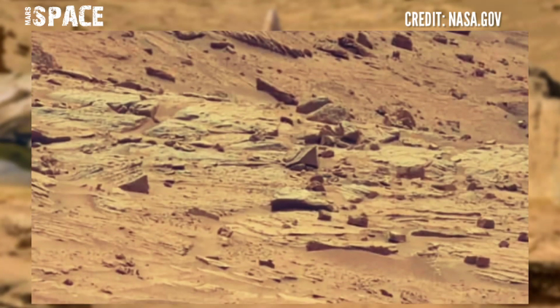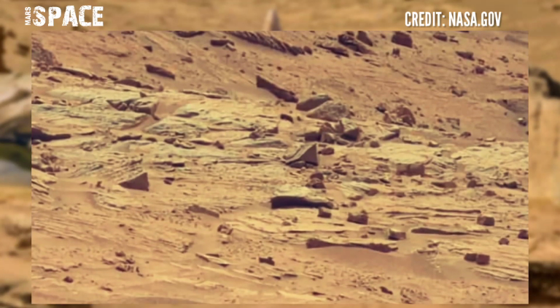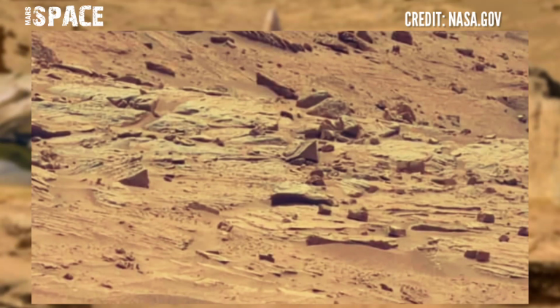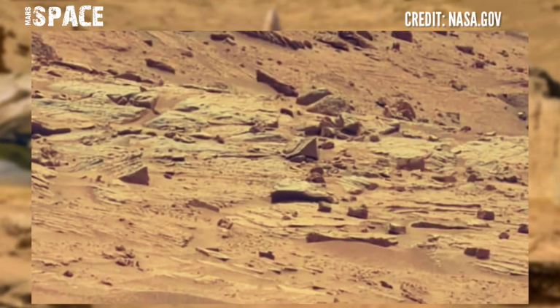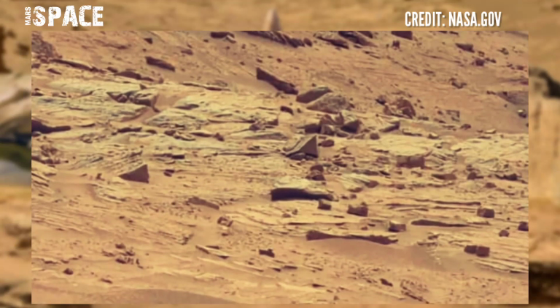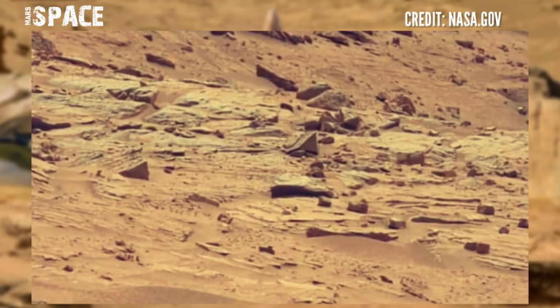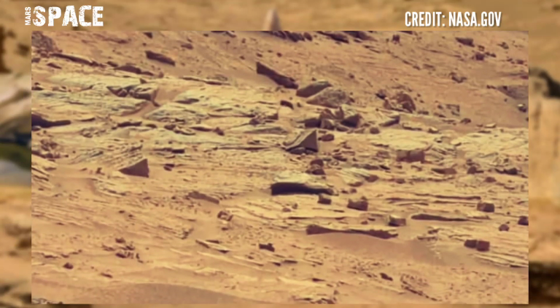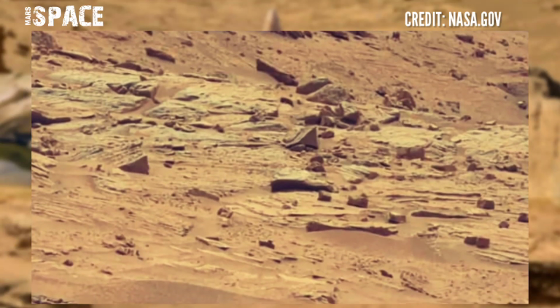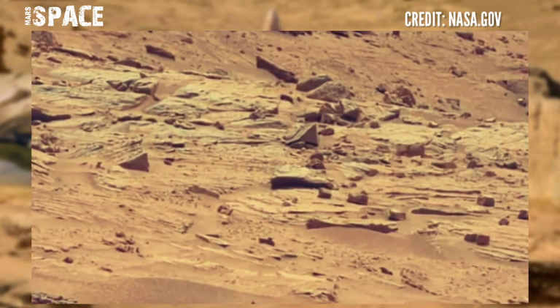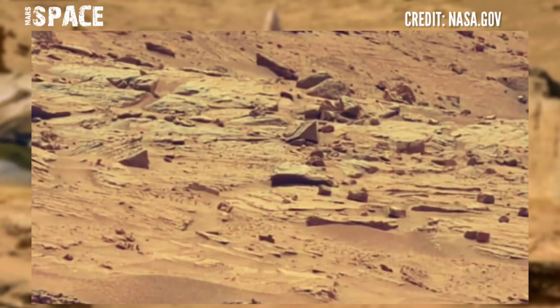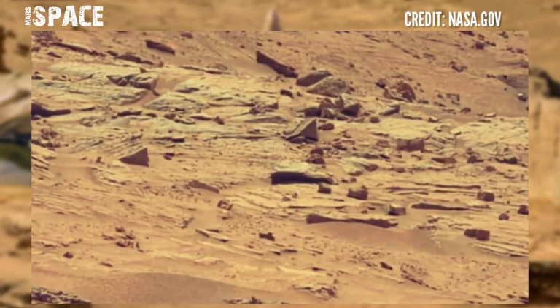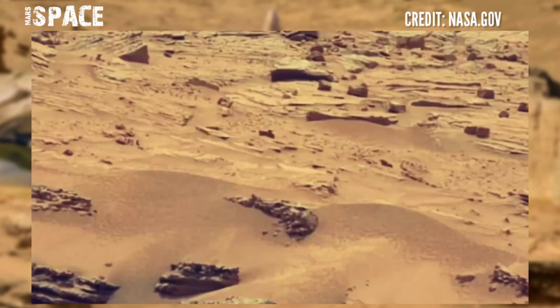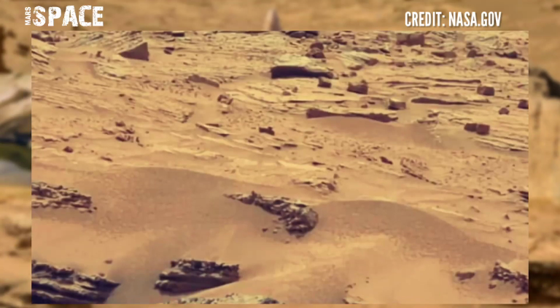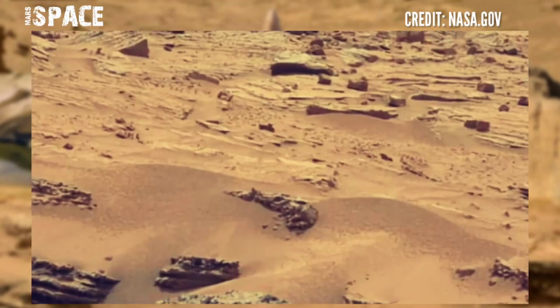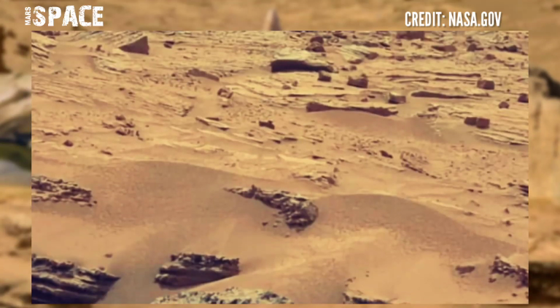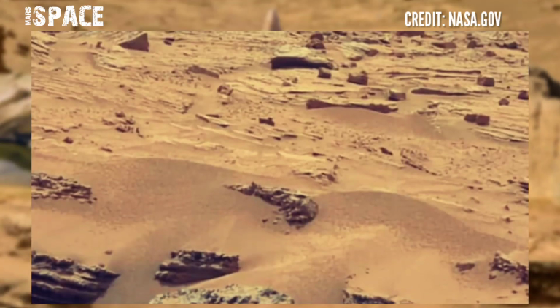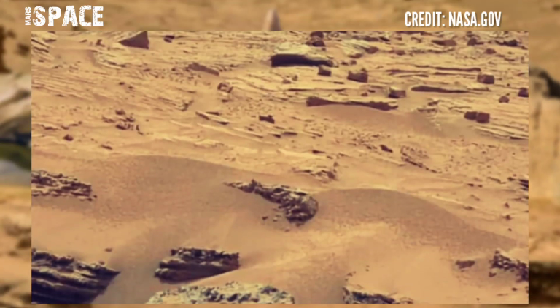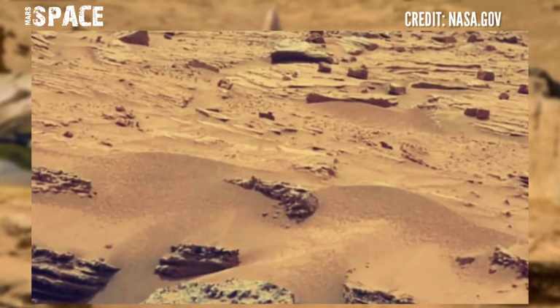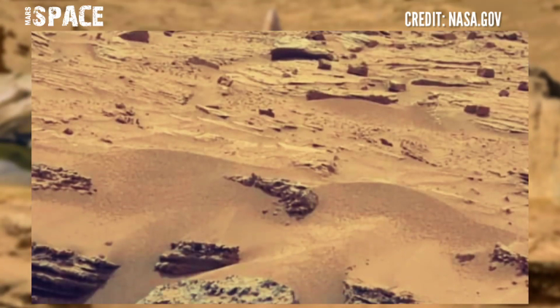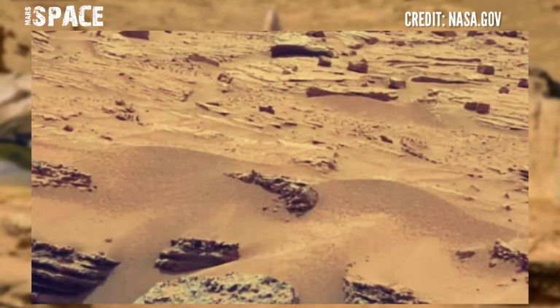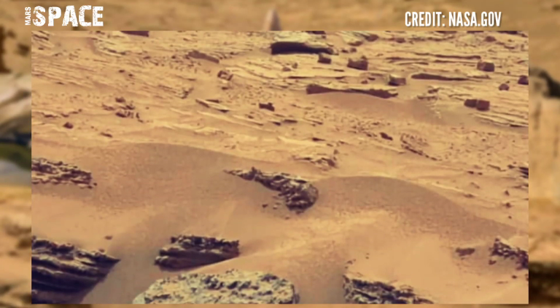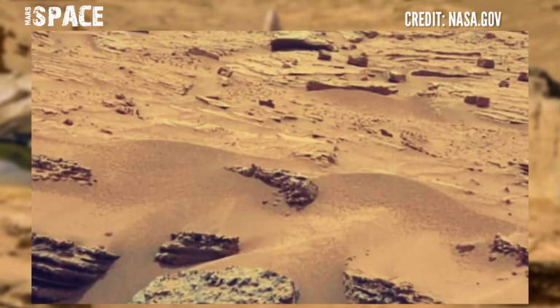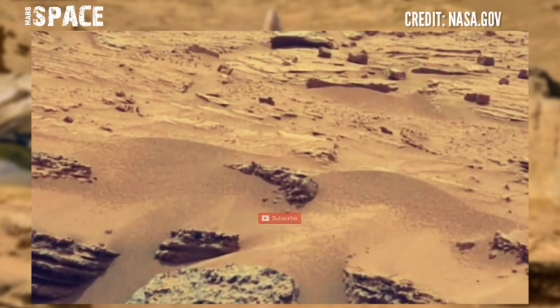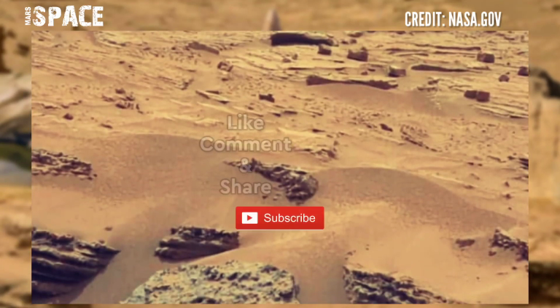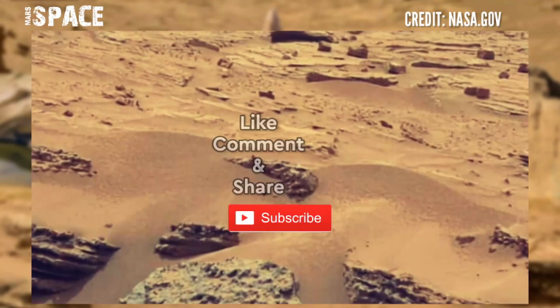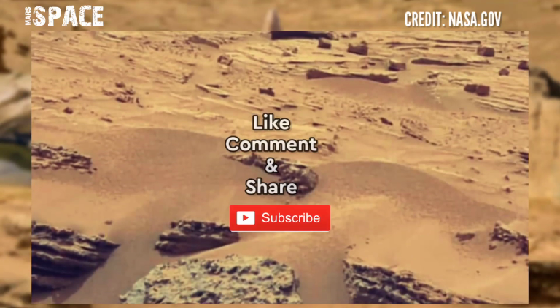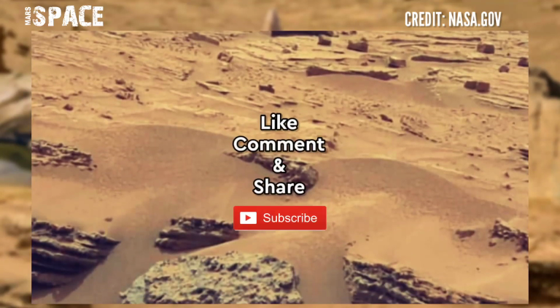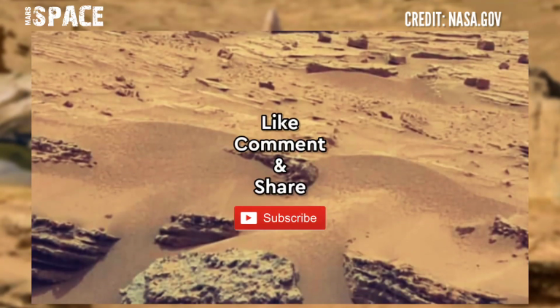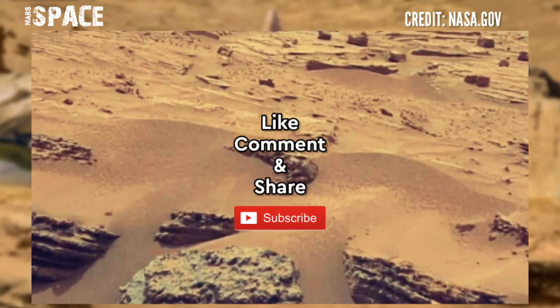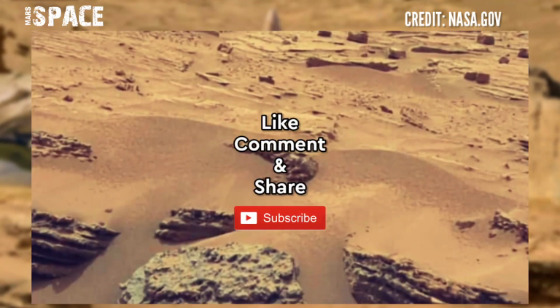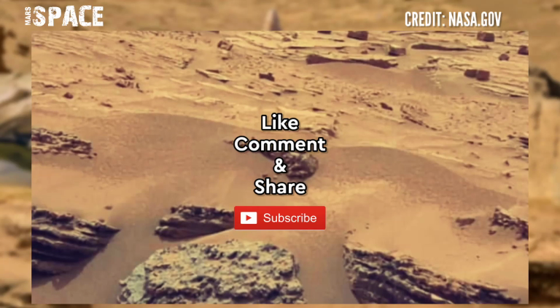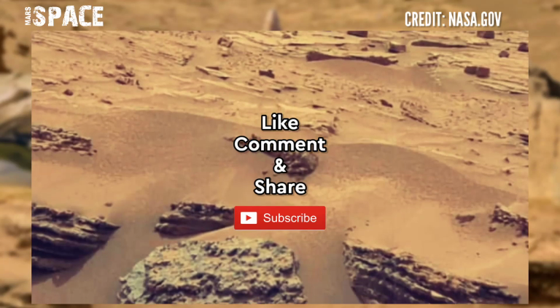If you liked my video, hit thumbs up and don't forget to share with your friends. Stay connected with us. Thanks for watching.